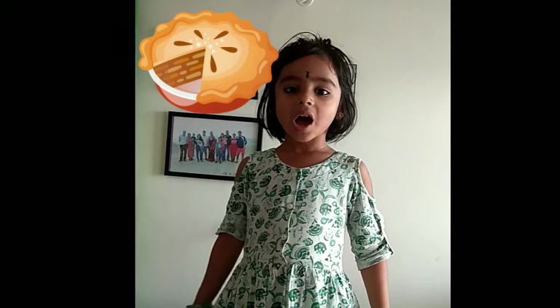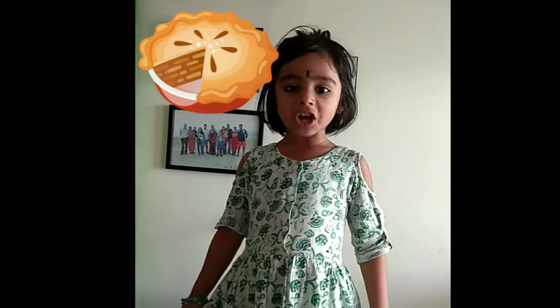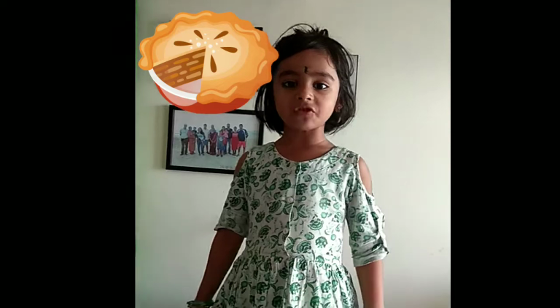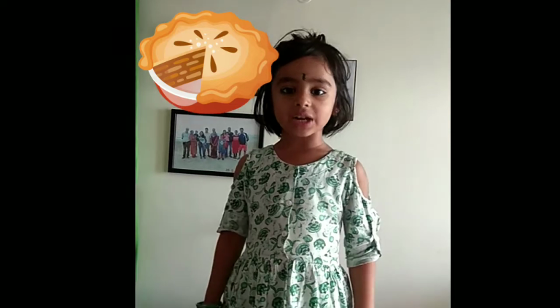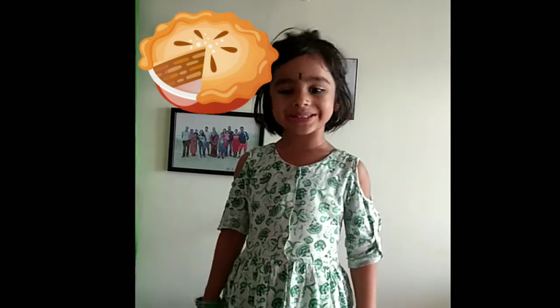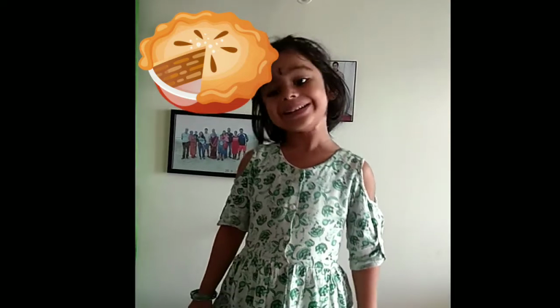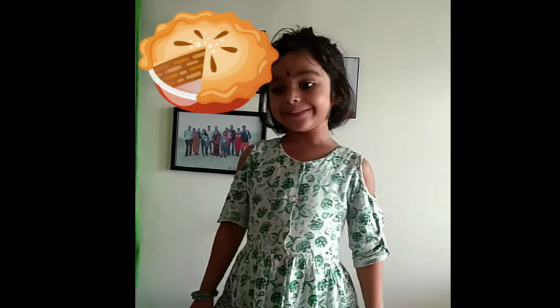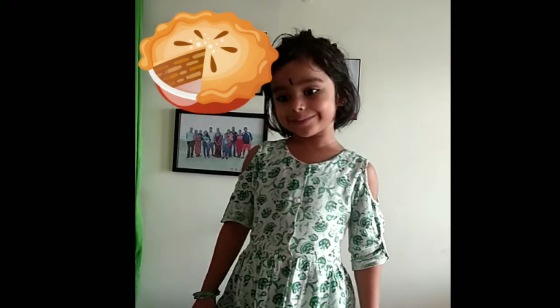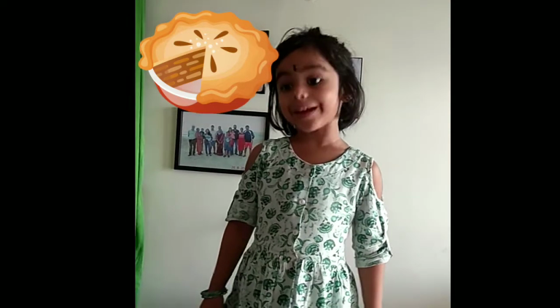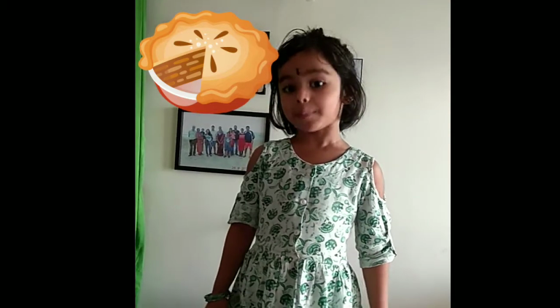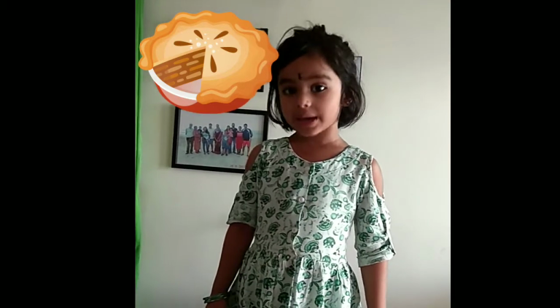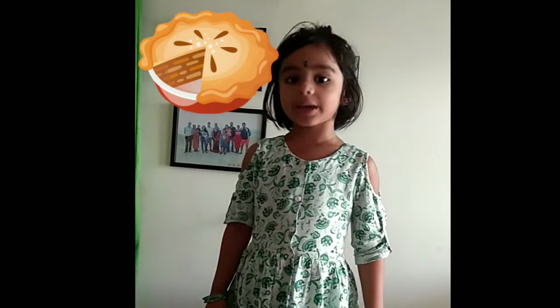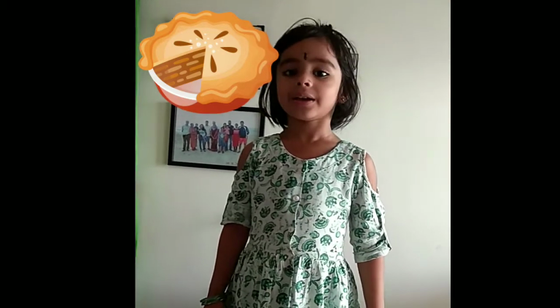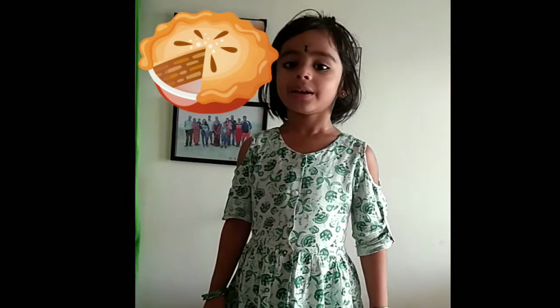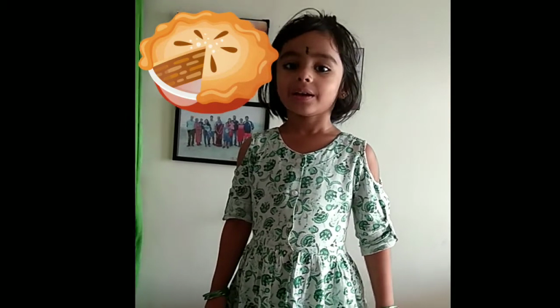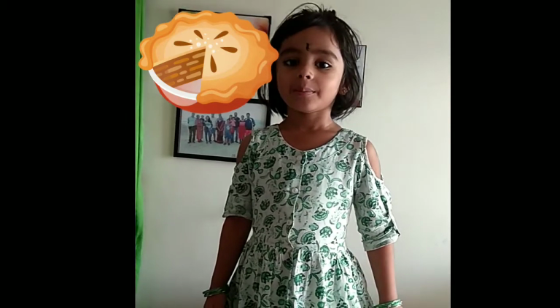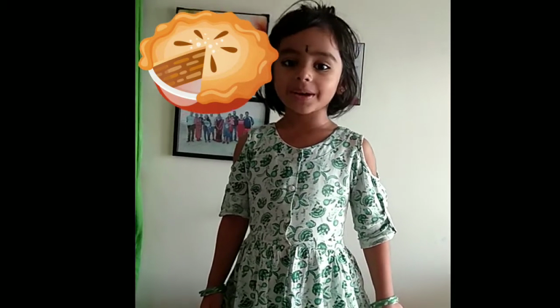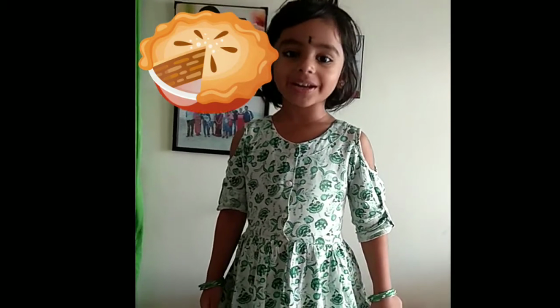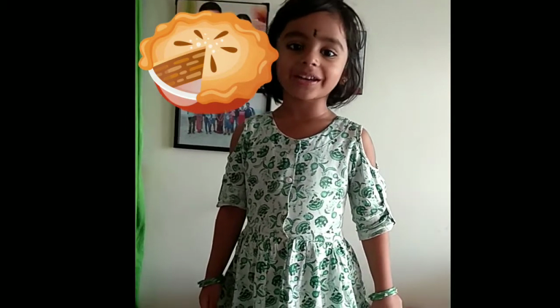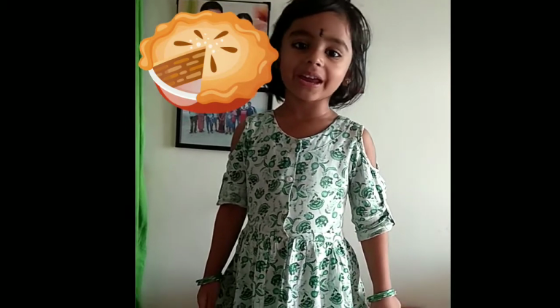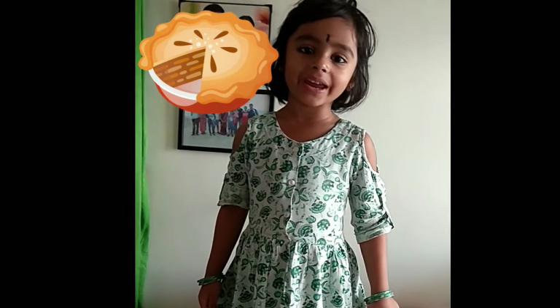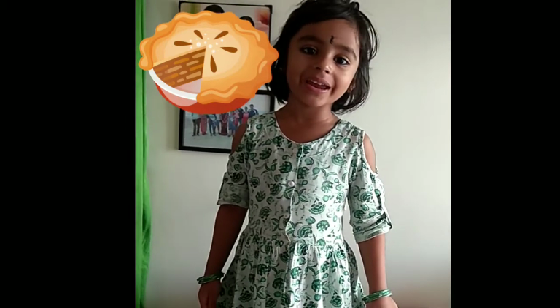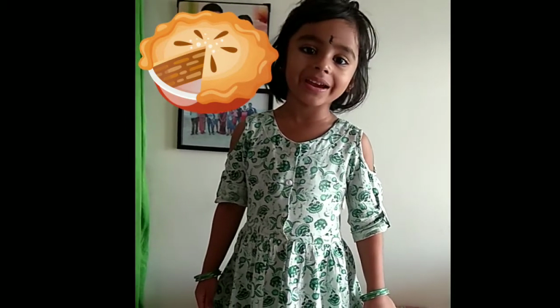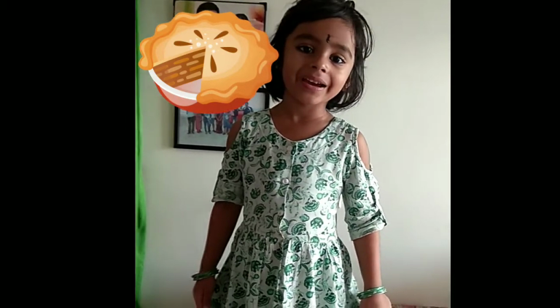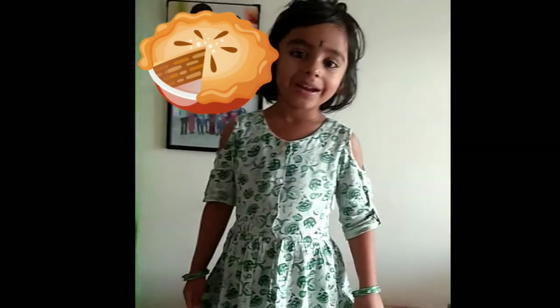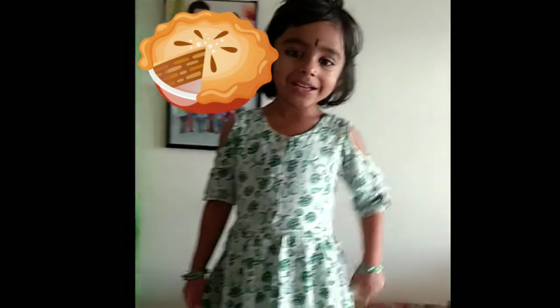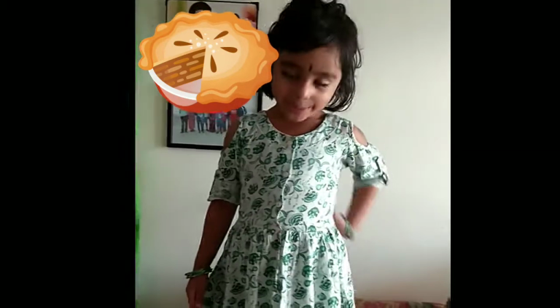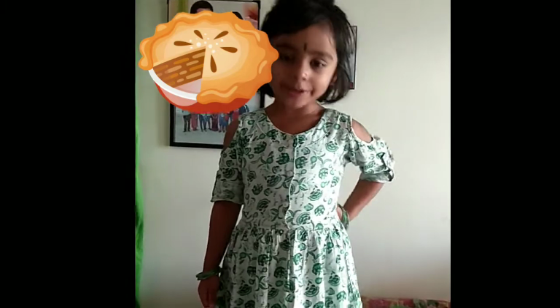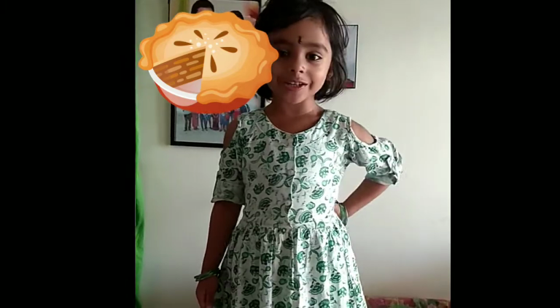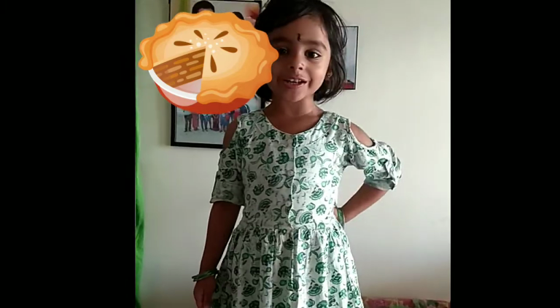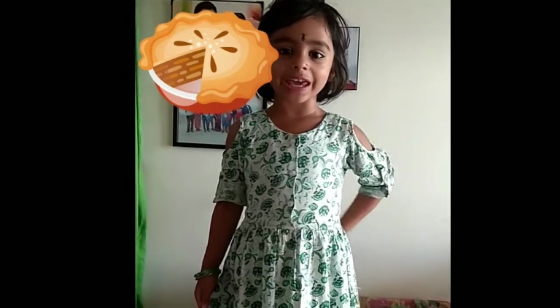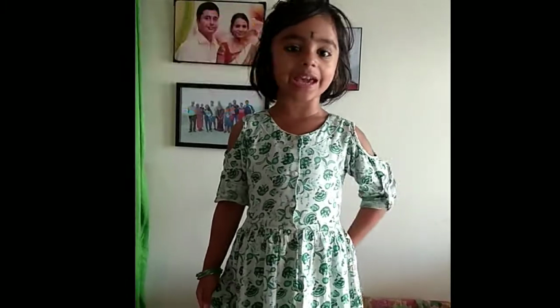Hi friends, today I am making banana cake, healthy banana cake.